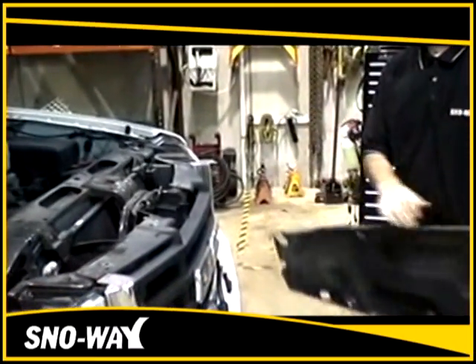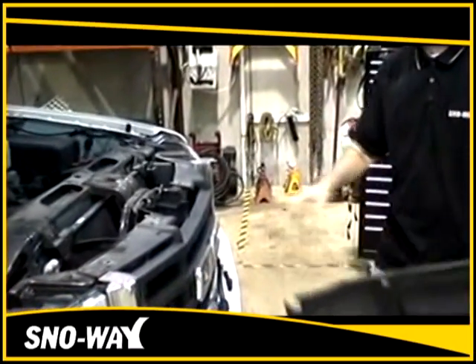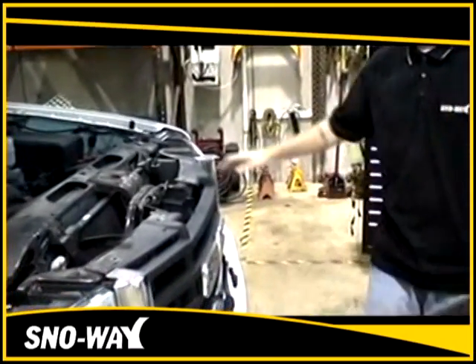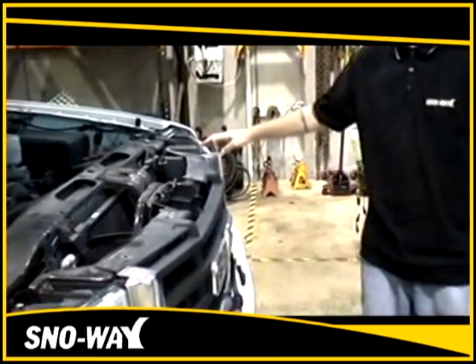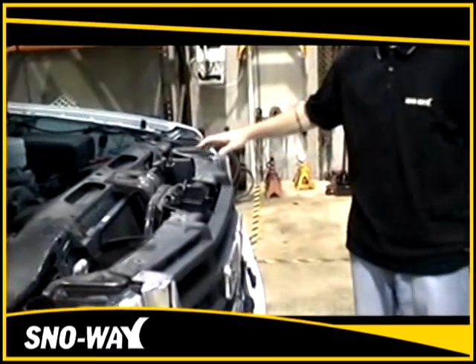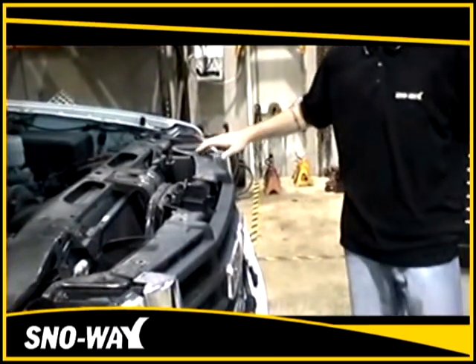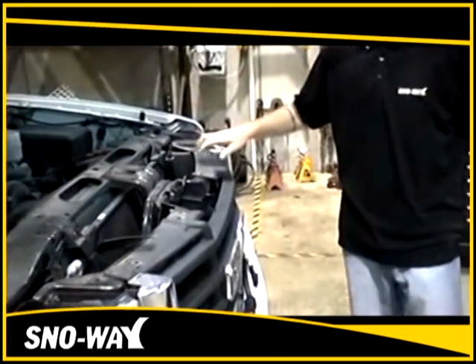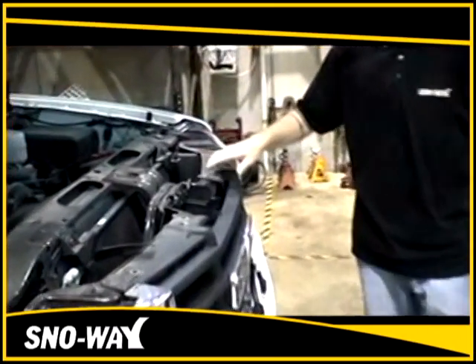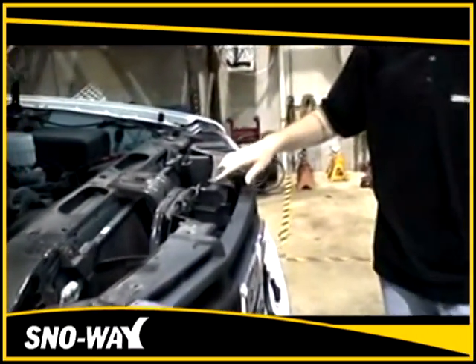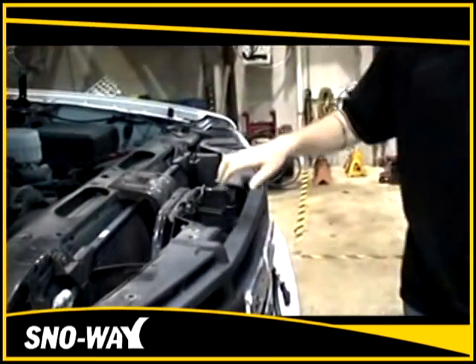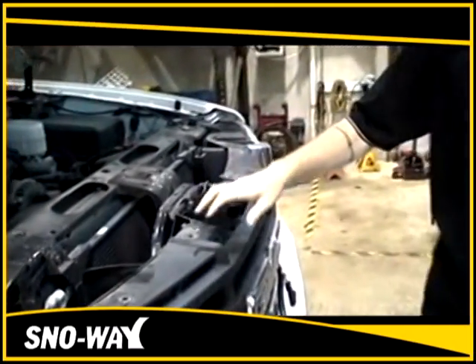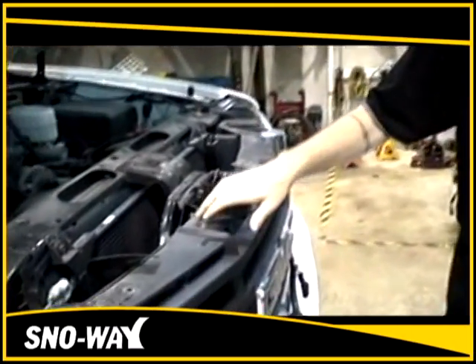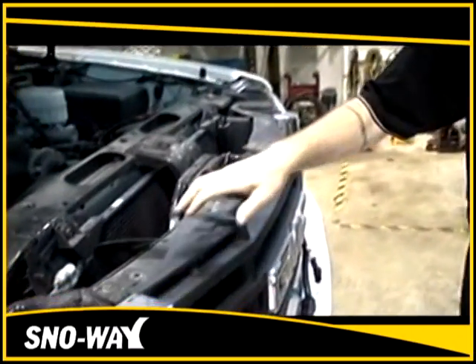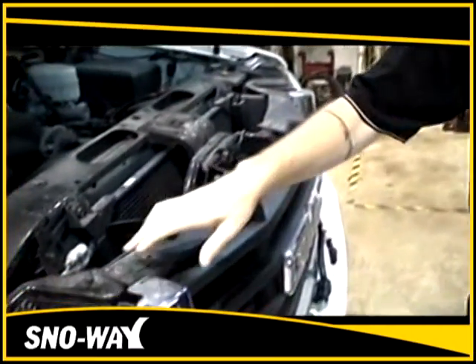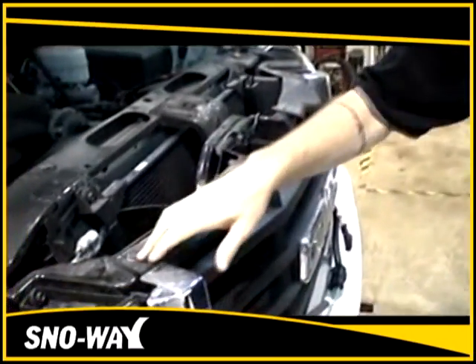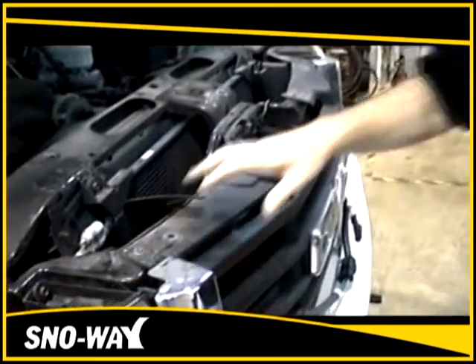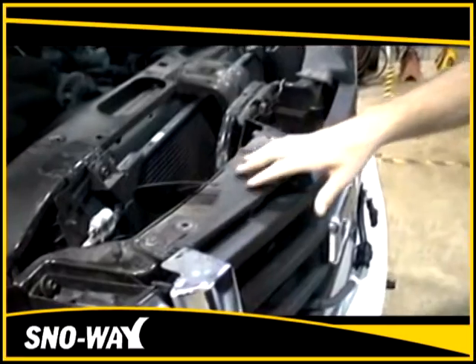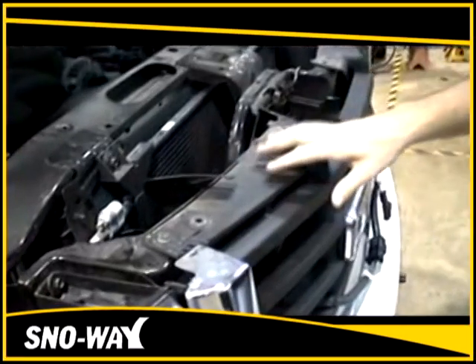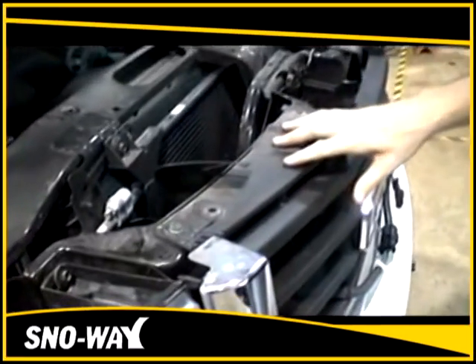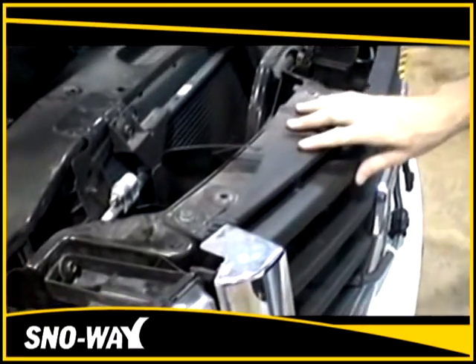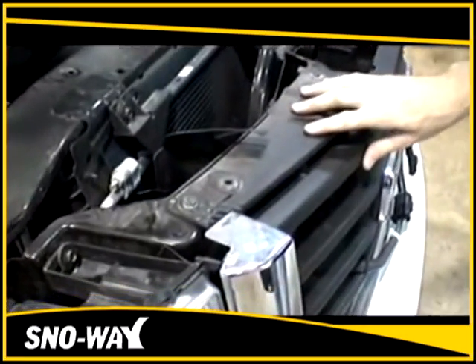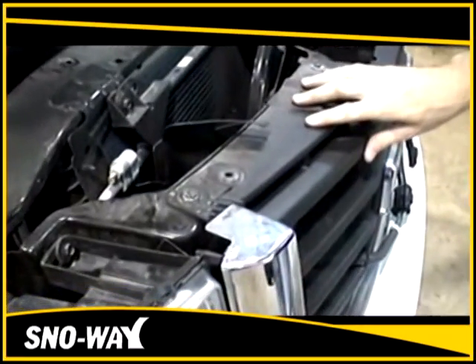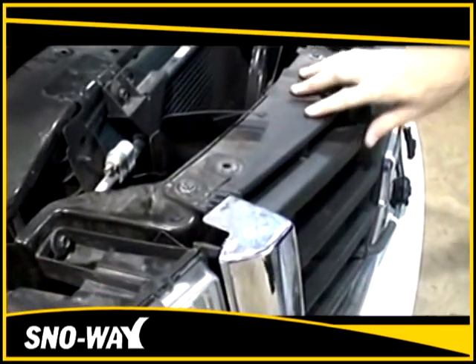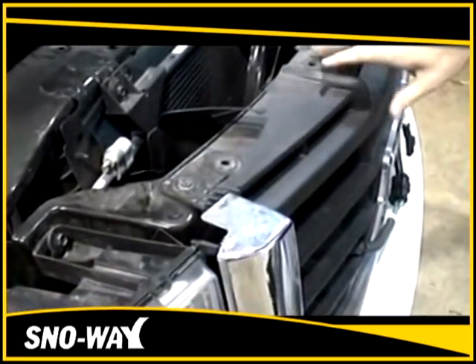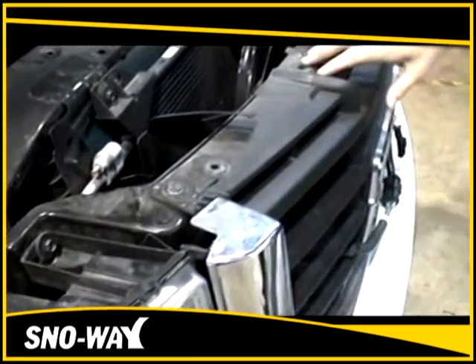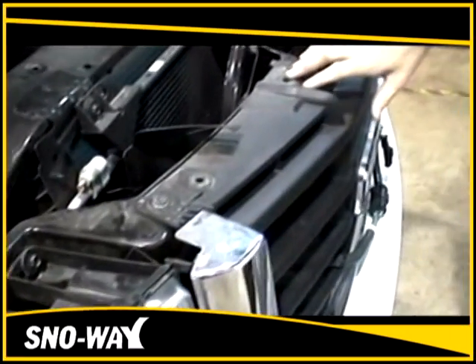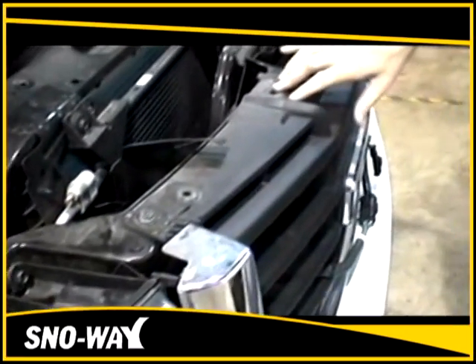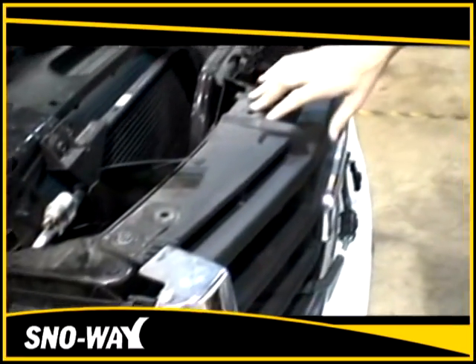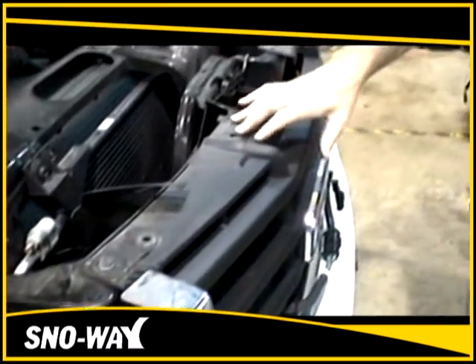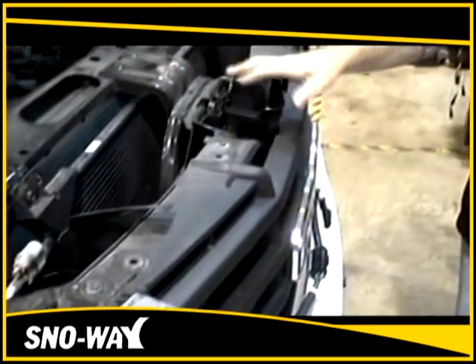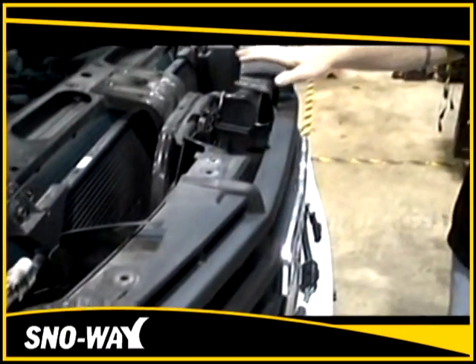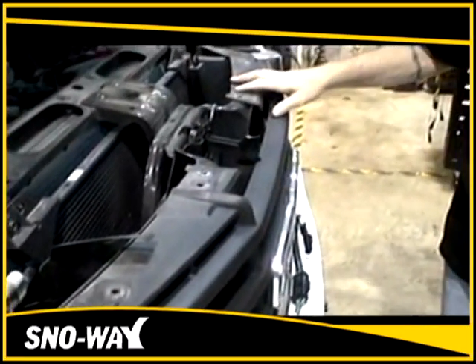Then you're going to be taking out the four bolts that hold the upper part of the grille in, using a 10mm socket and ratchet.